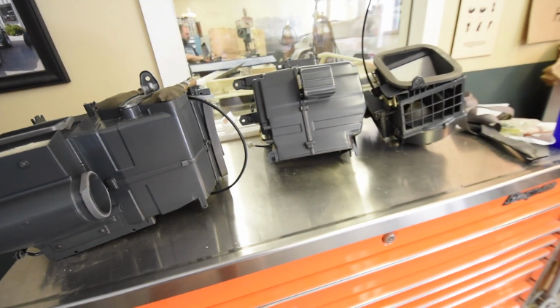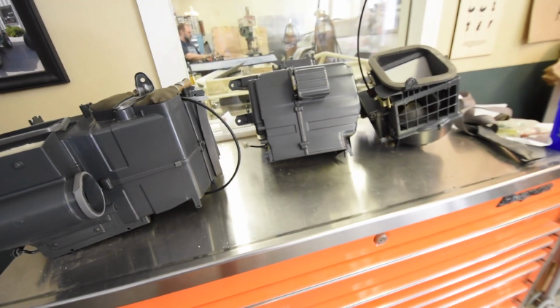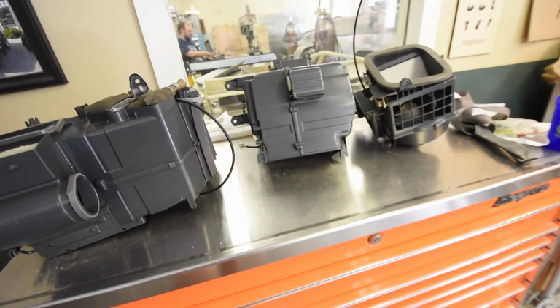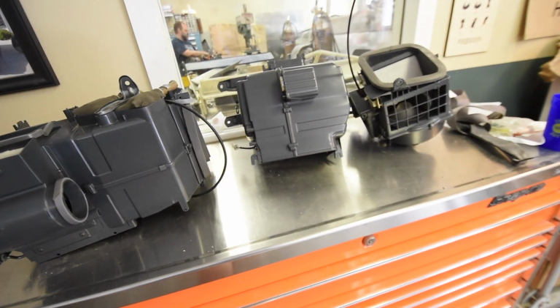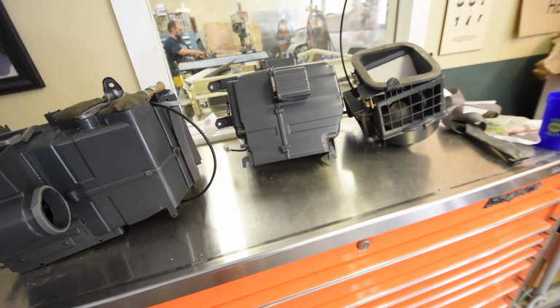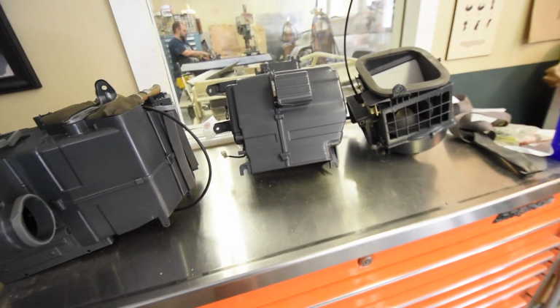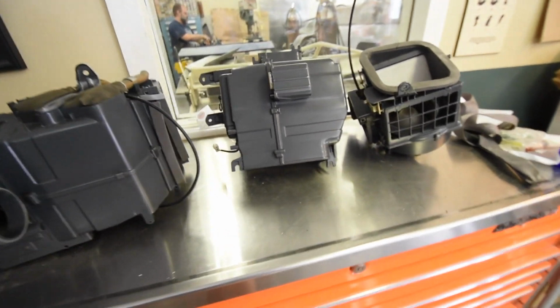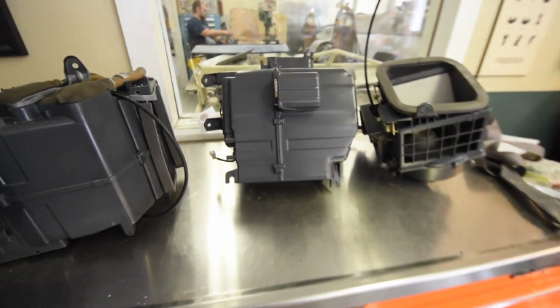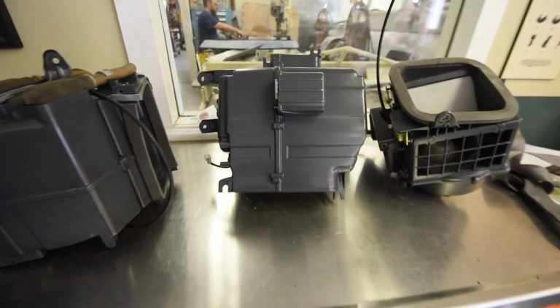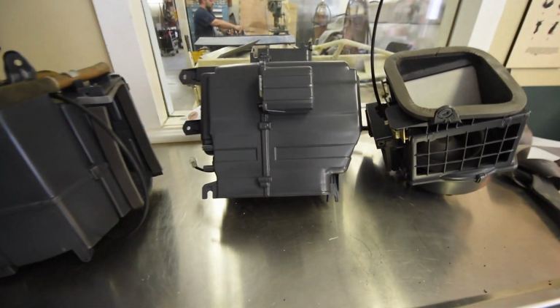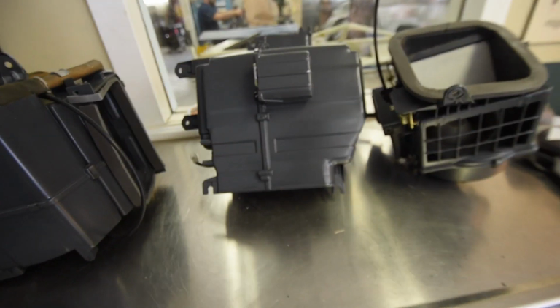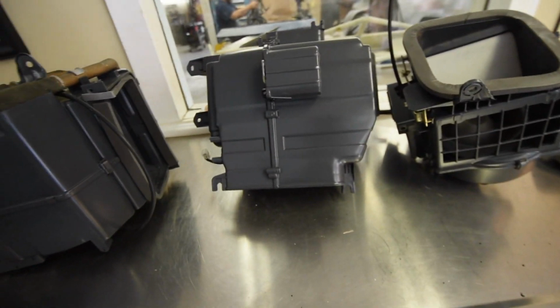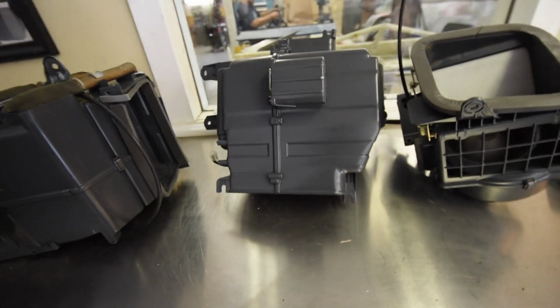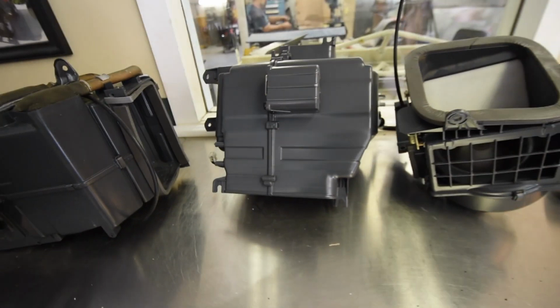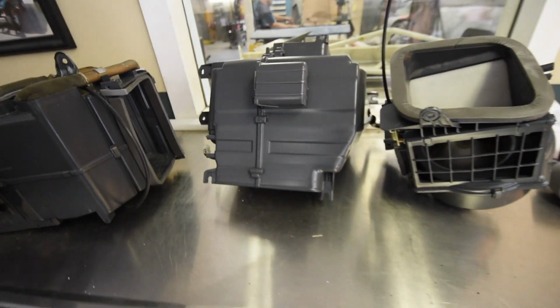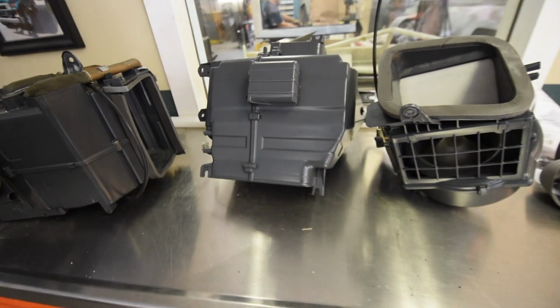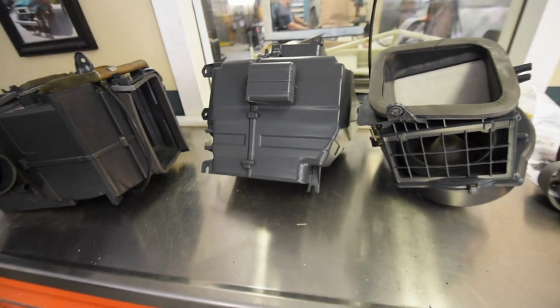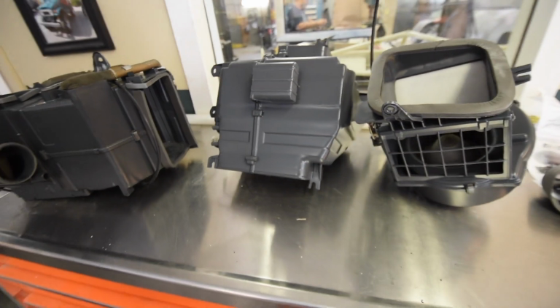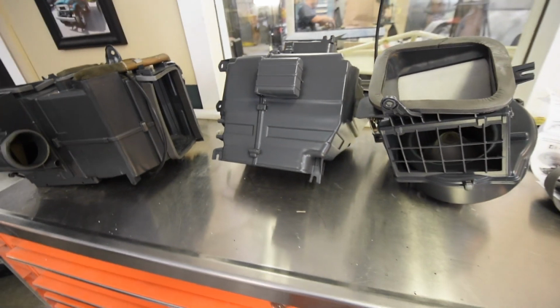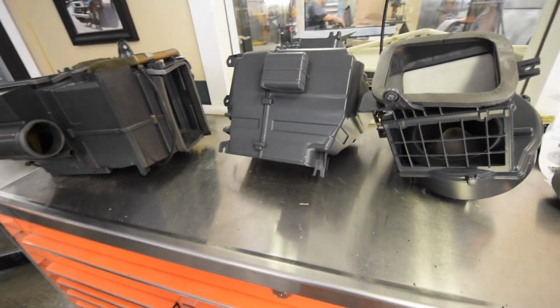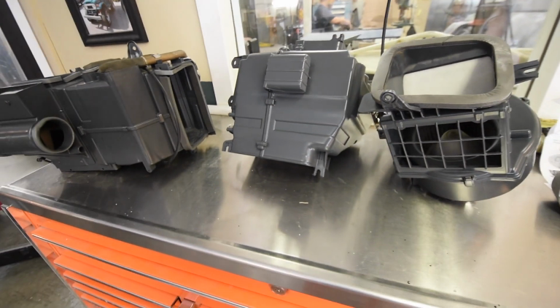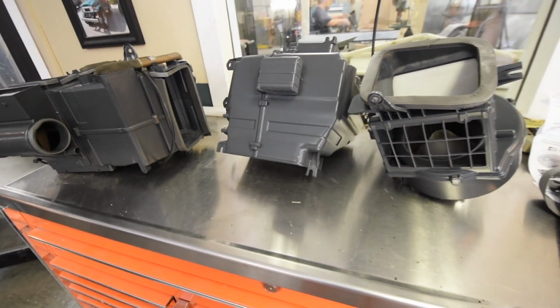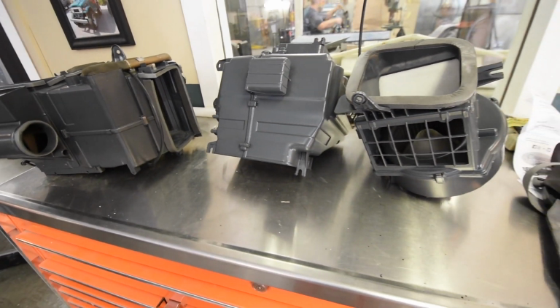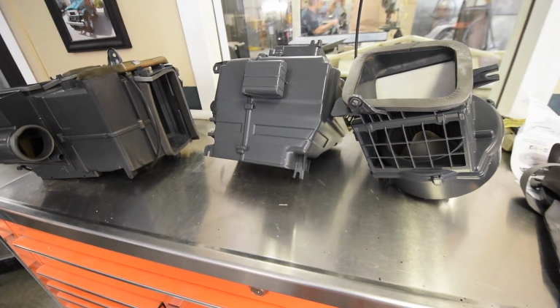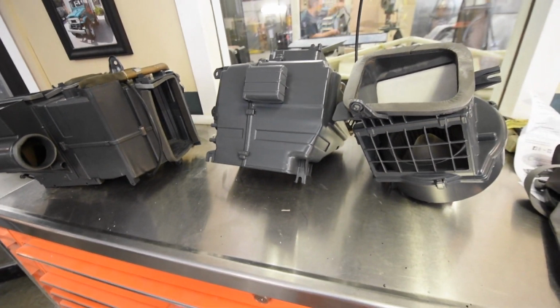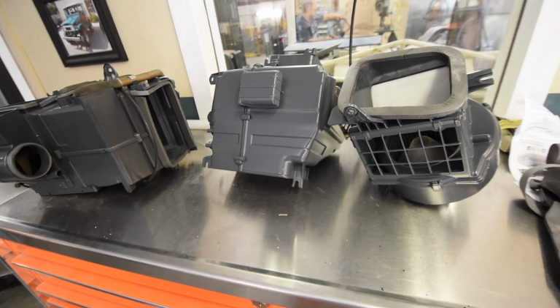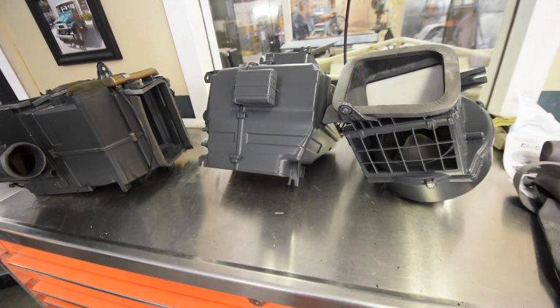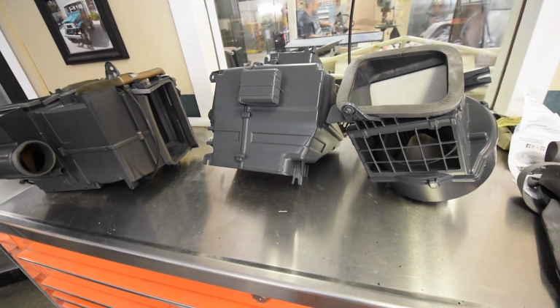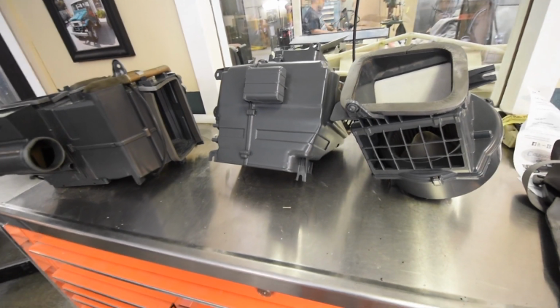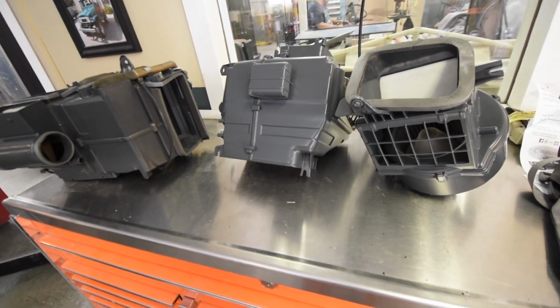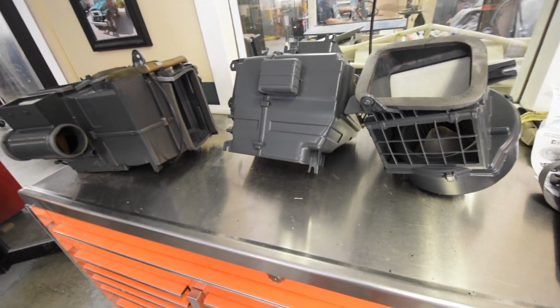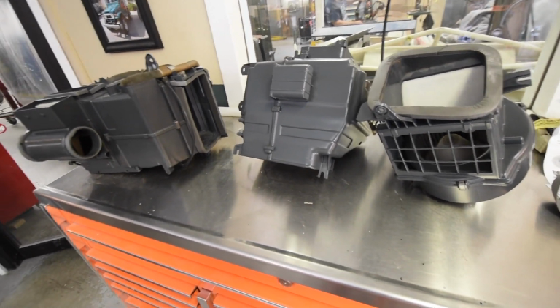These will just go back into a box, go on a shelf on a rolling cart. When the assembly happens, they come out and they're ready to install.